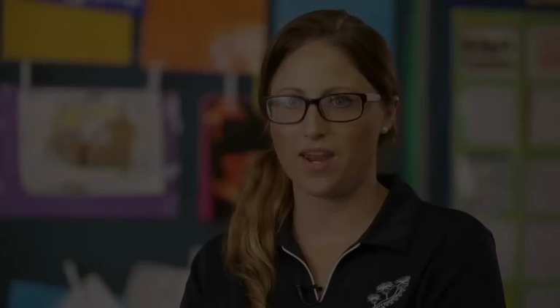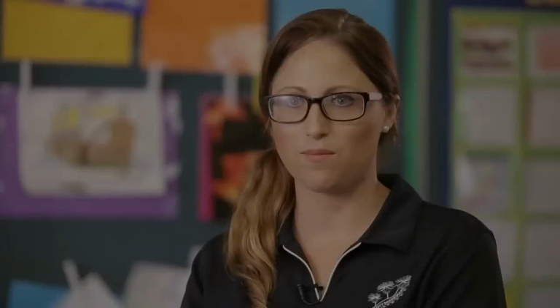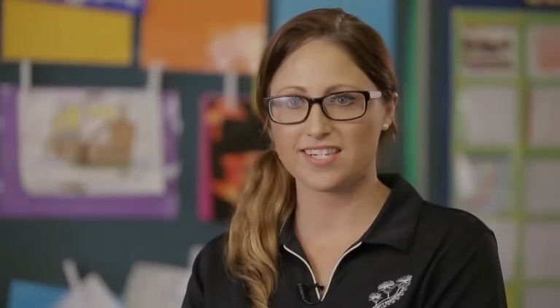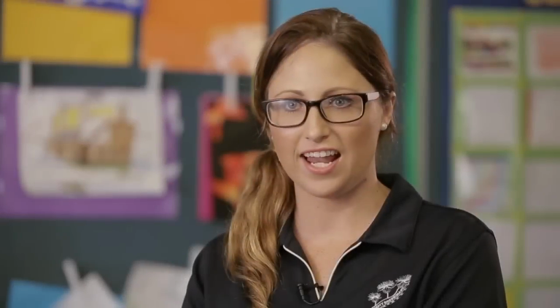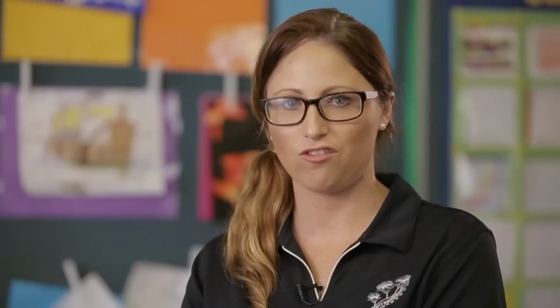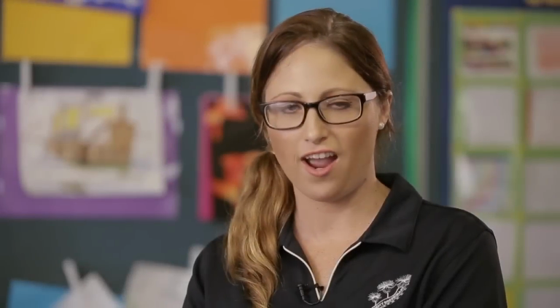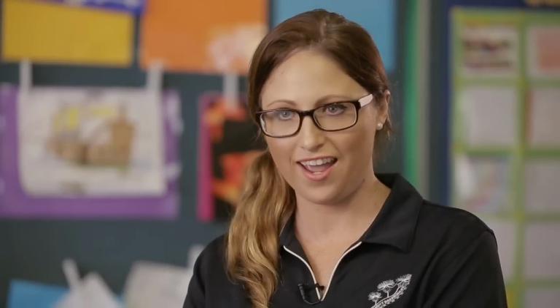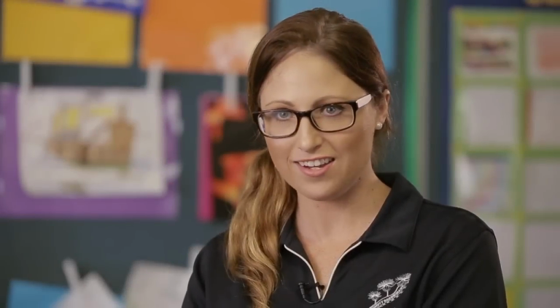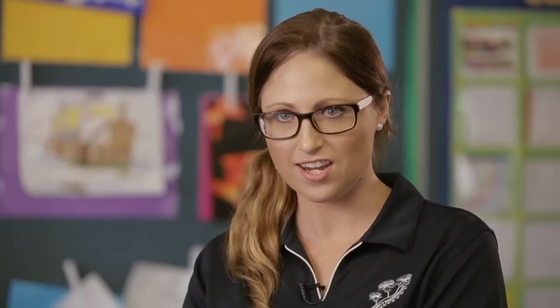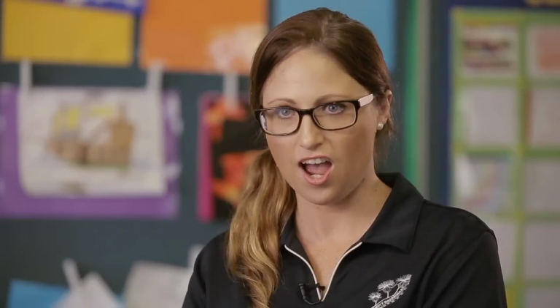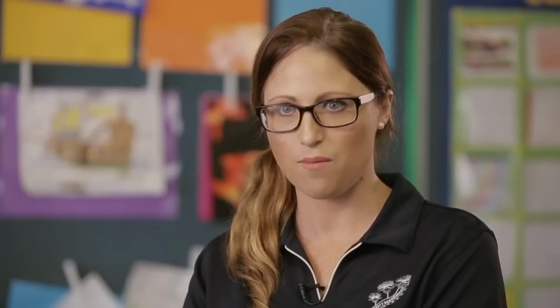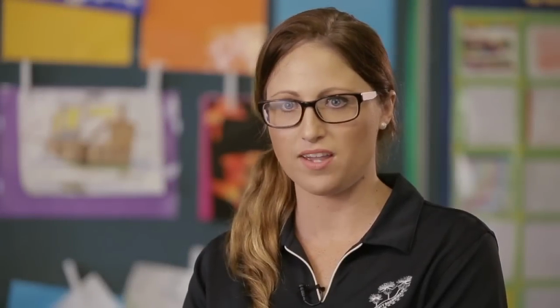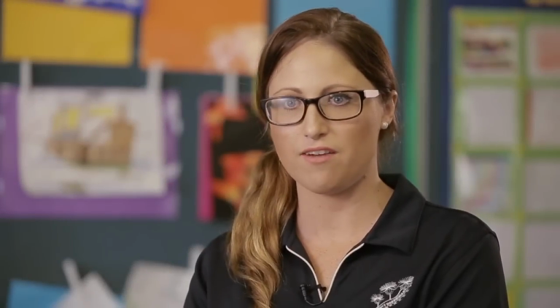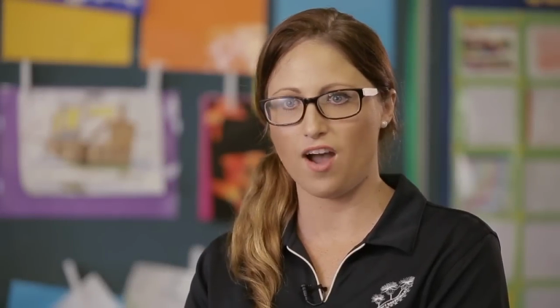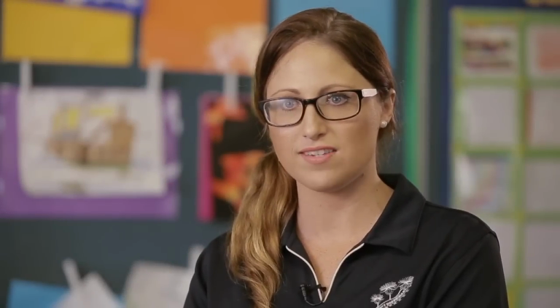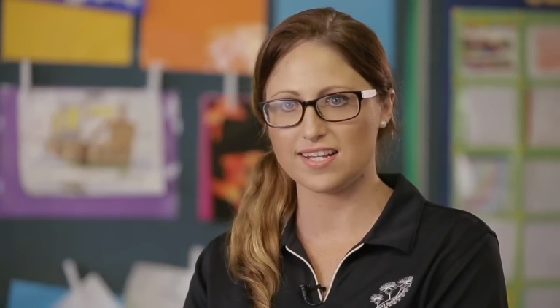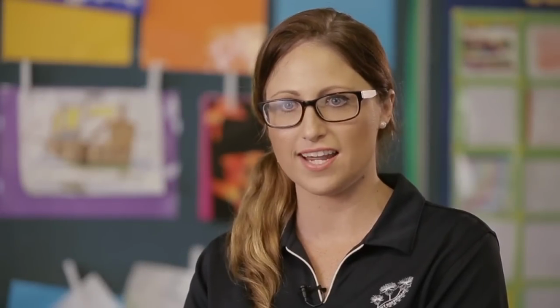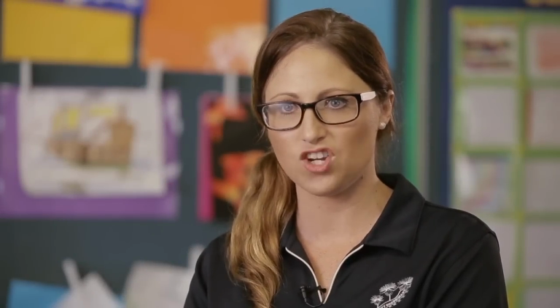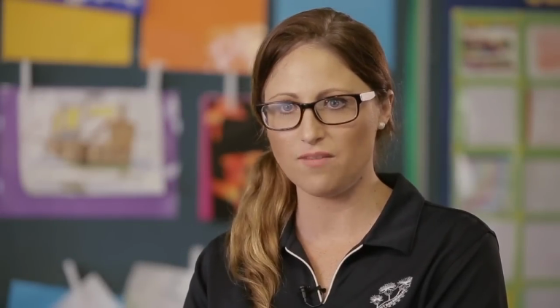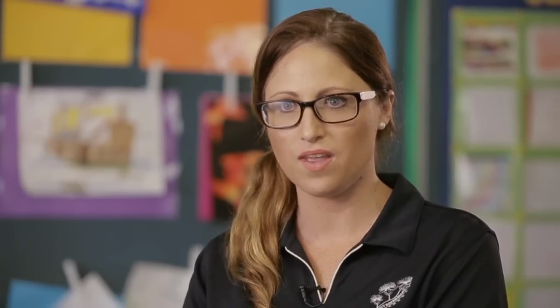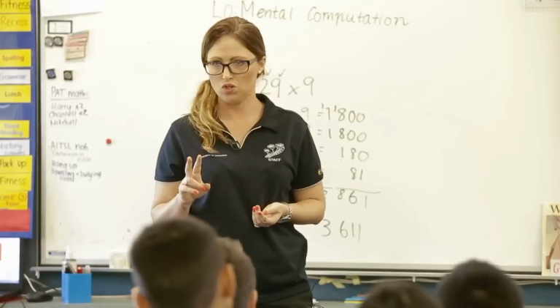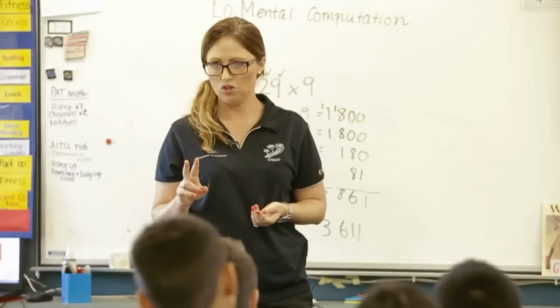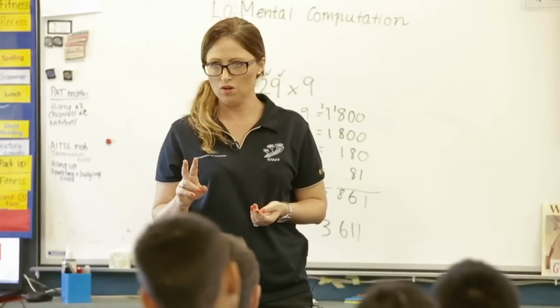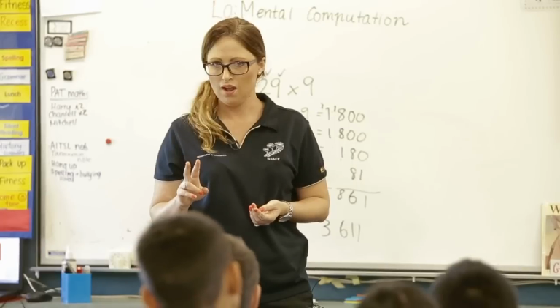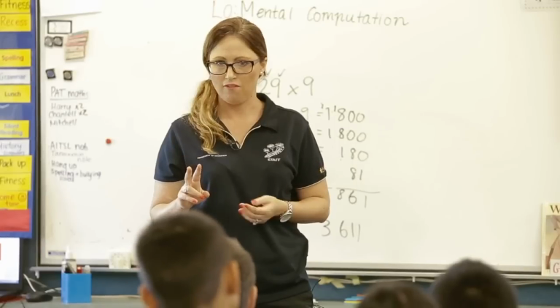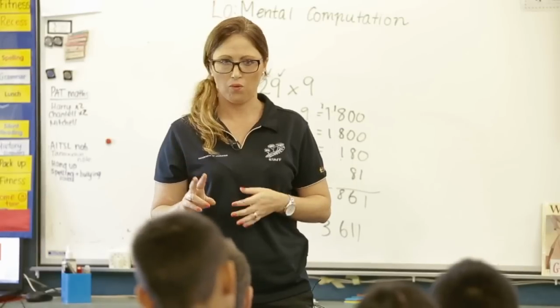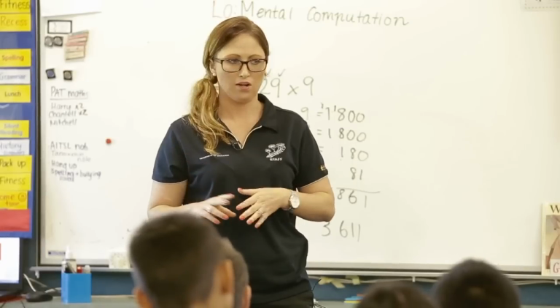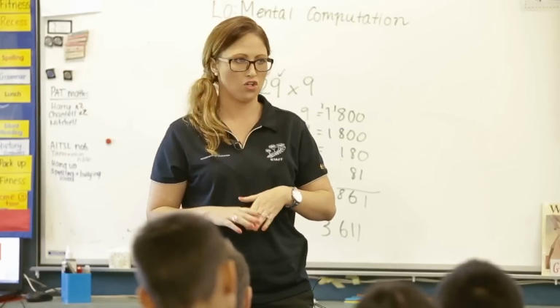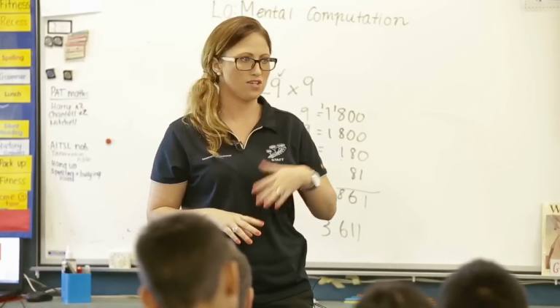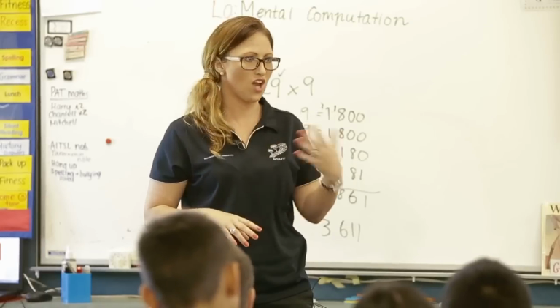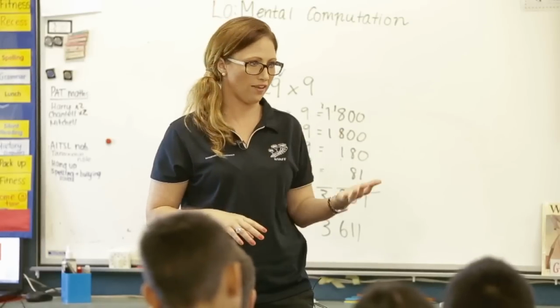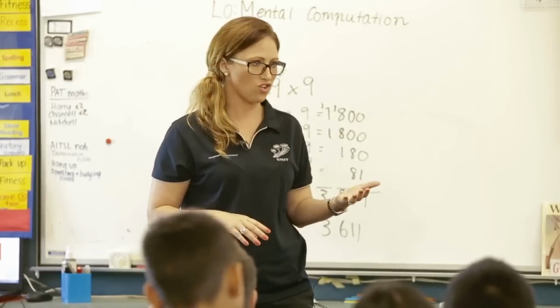My name's Kelly Reinhoutt. I'm a Year 5/6 teacher, and I'm an Upper Primary Senior.